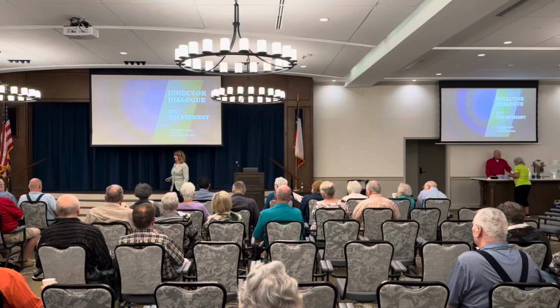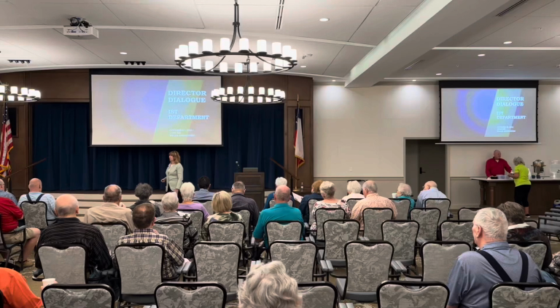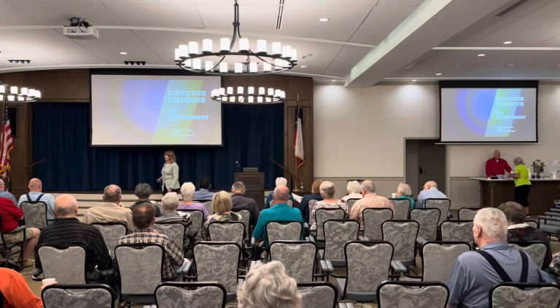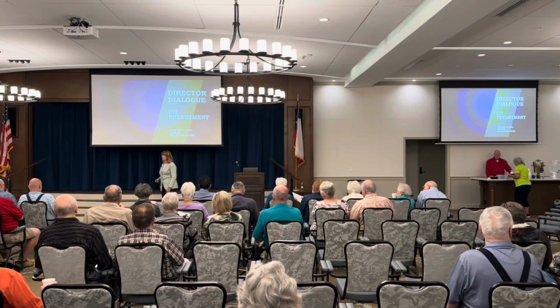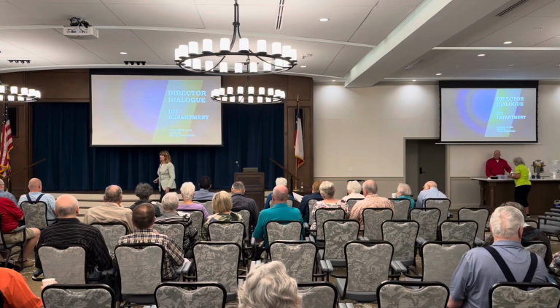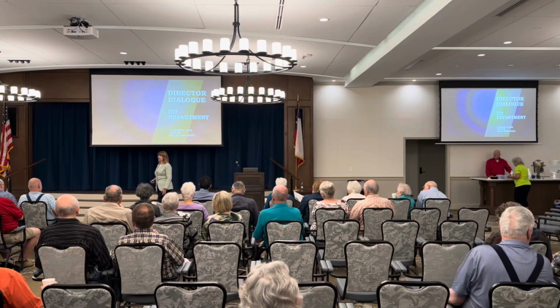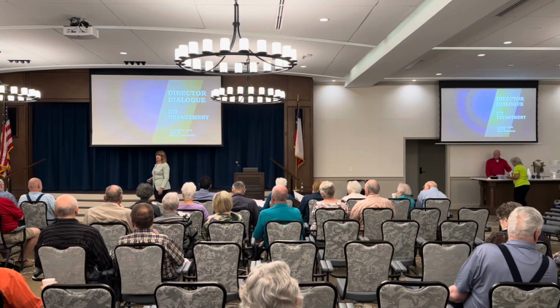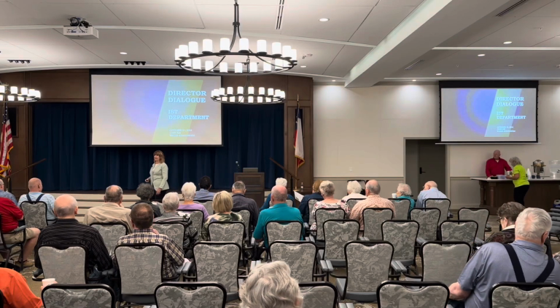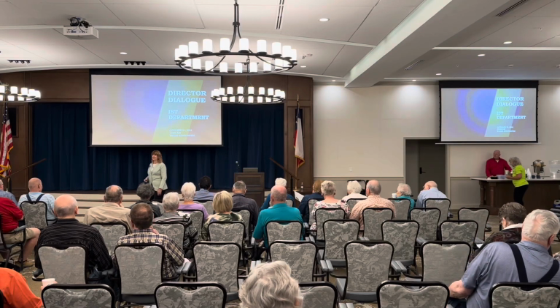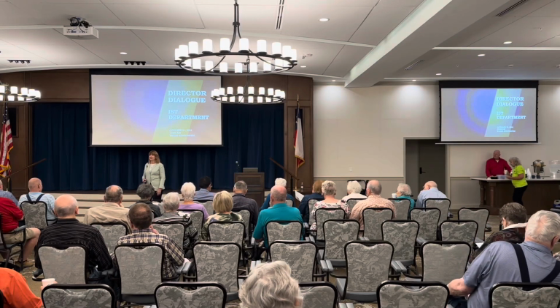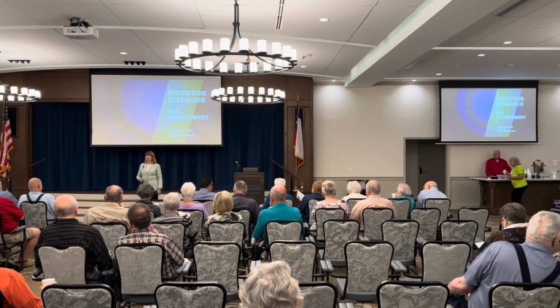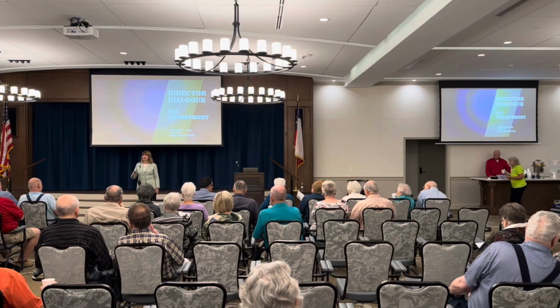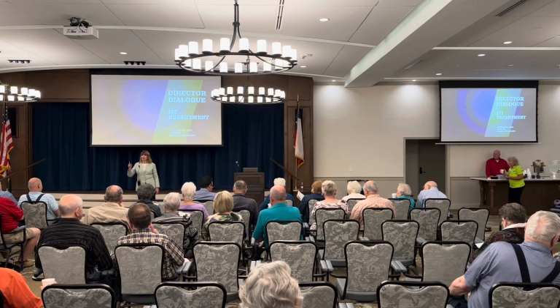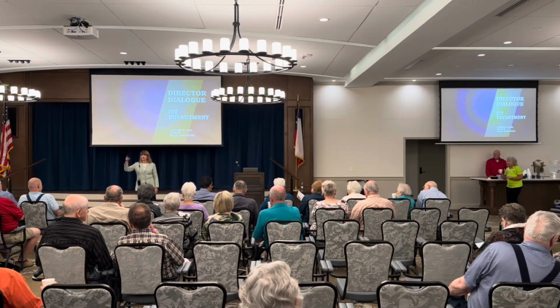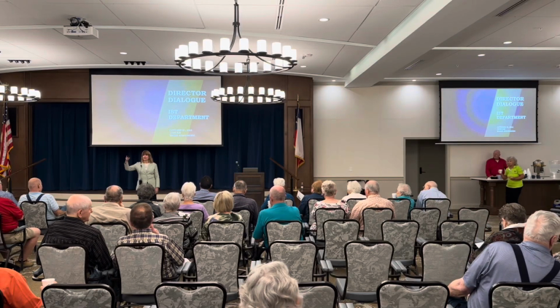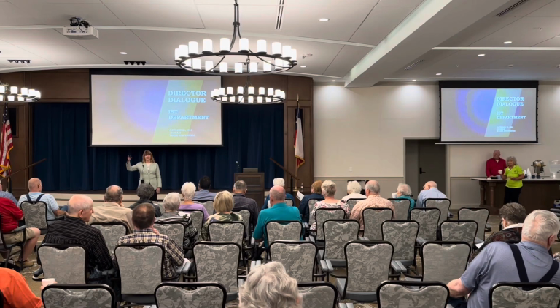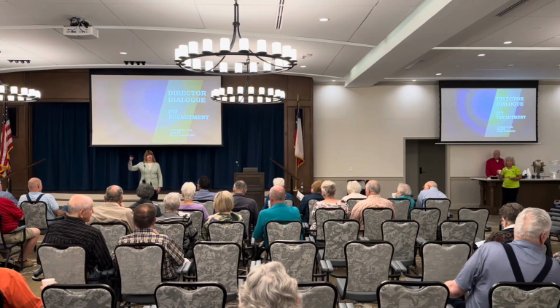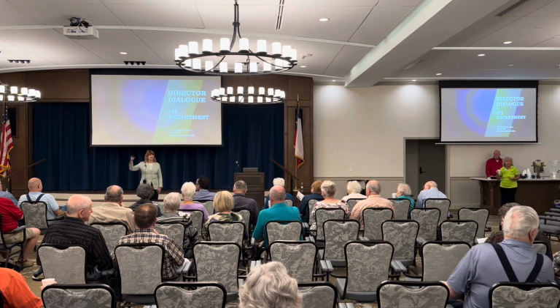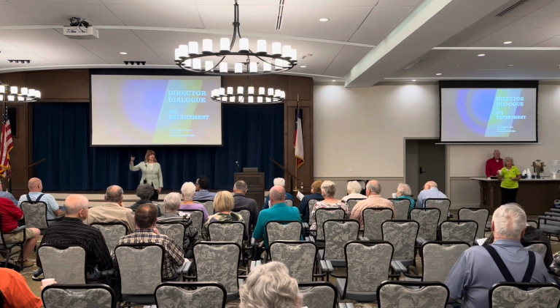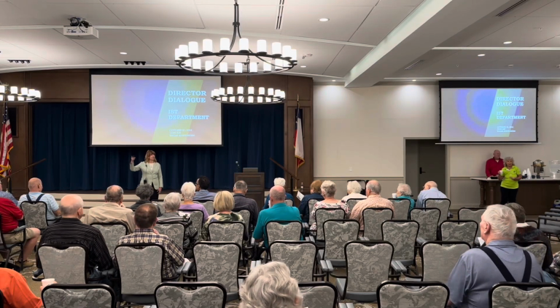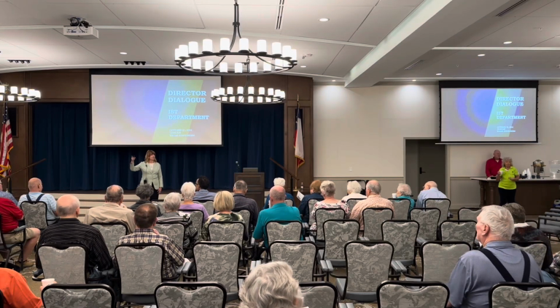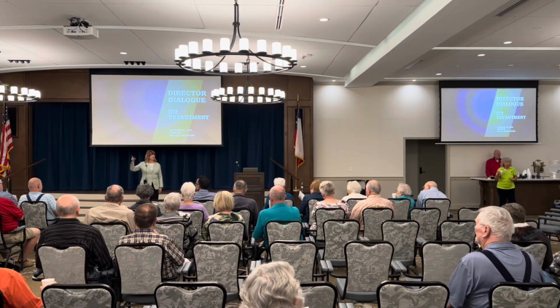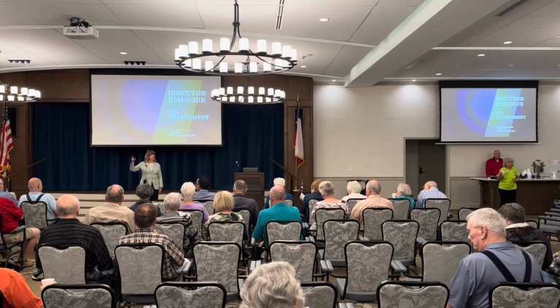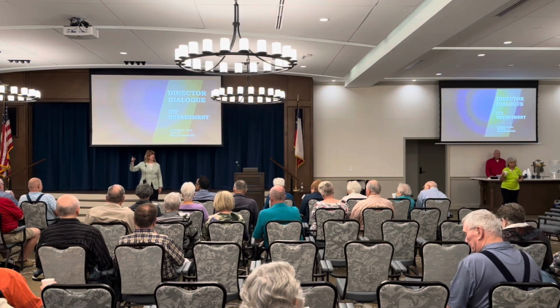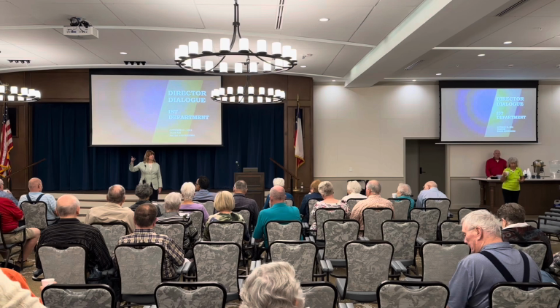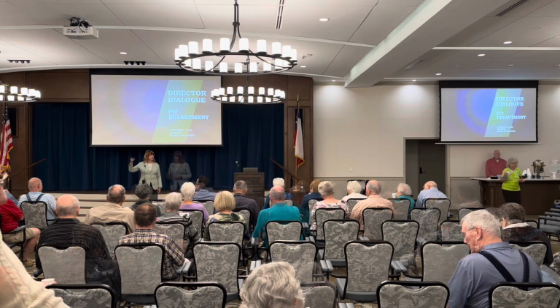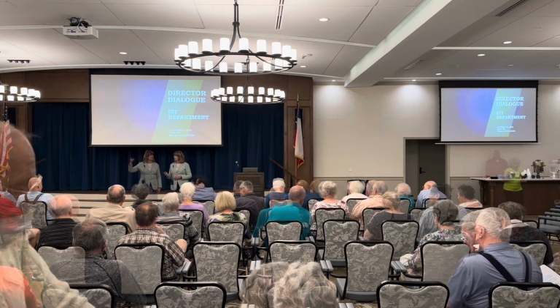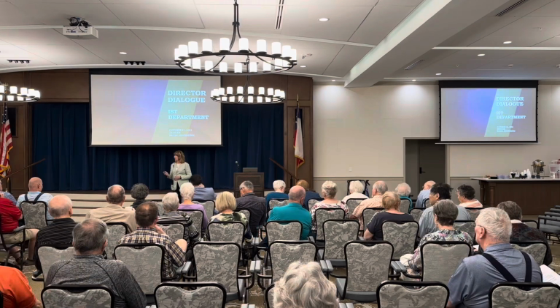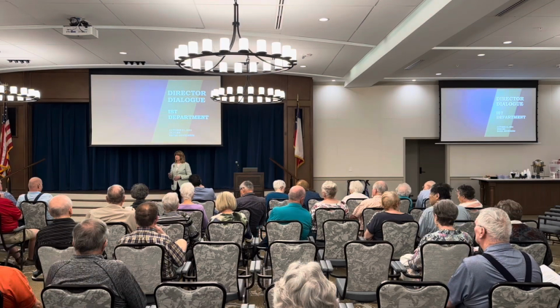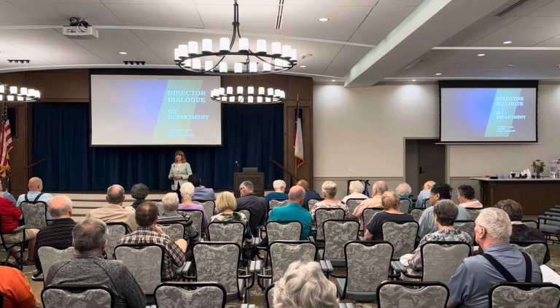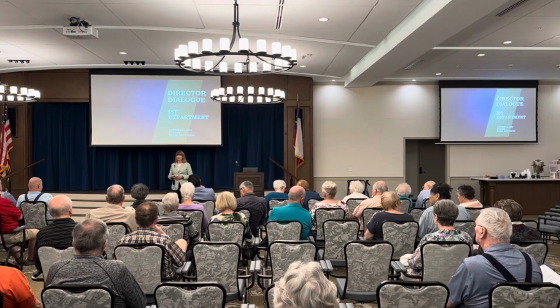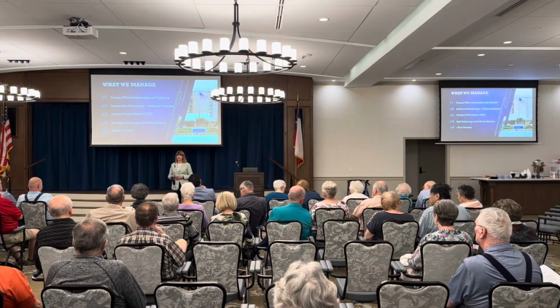Welcome everybody. There are handouts at the back table. Let's go ahead and move on.